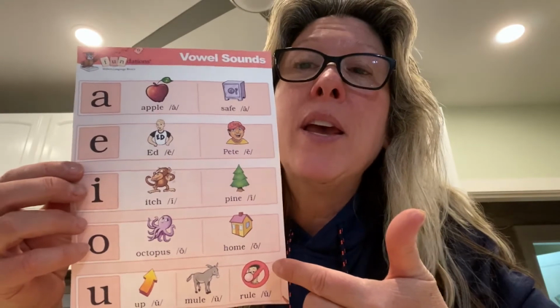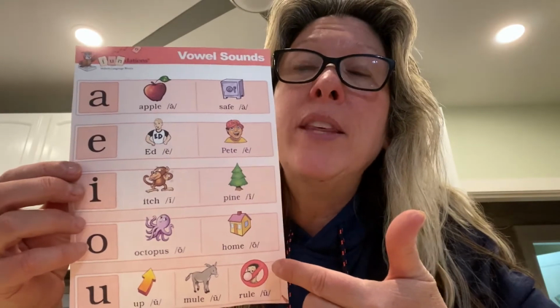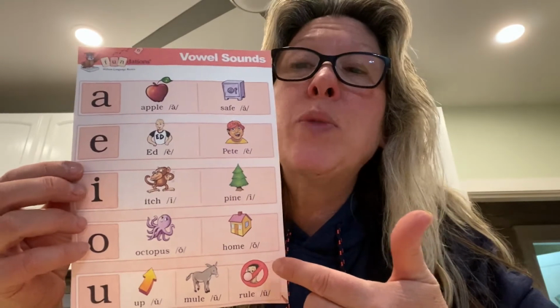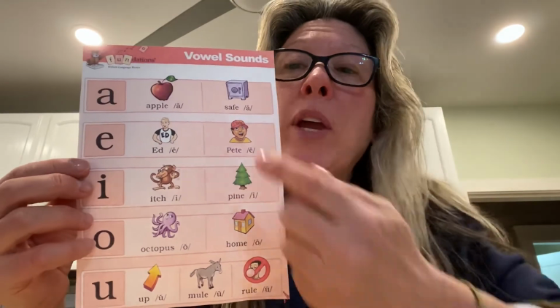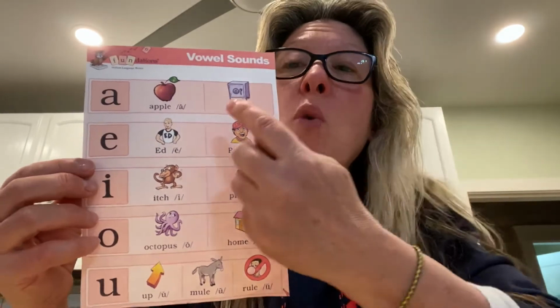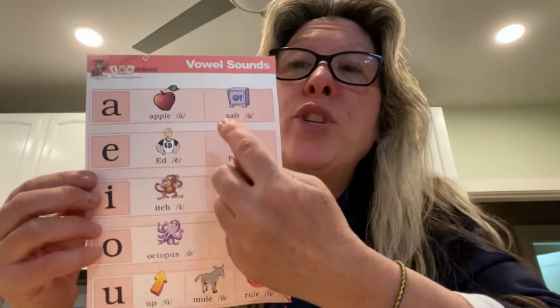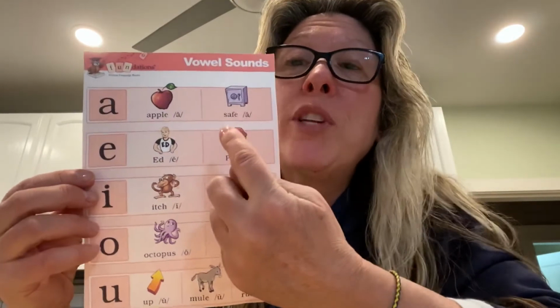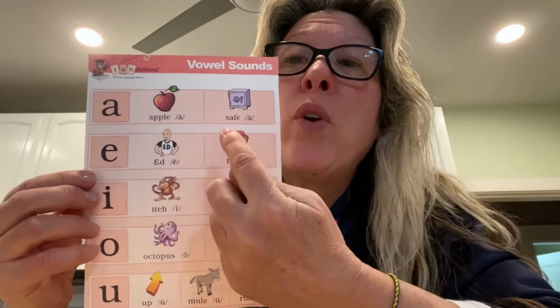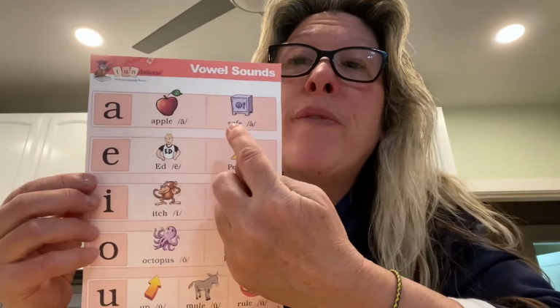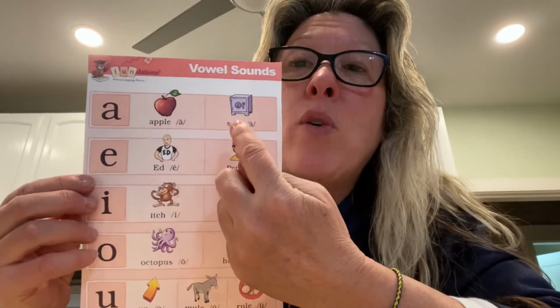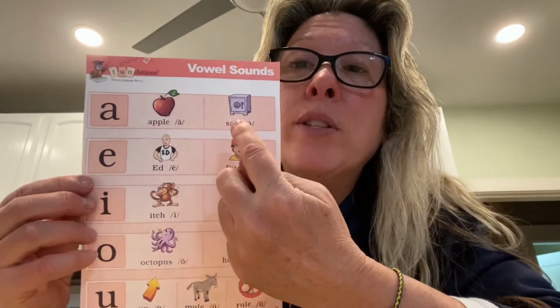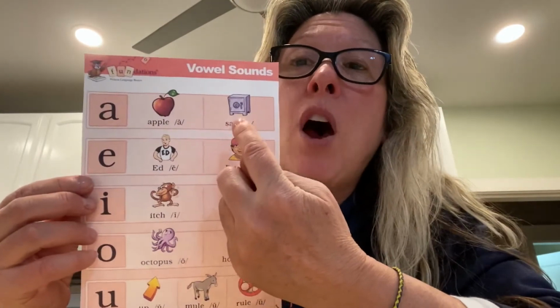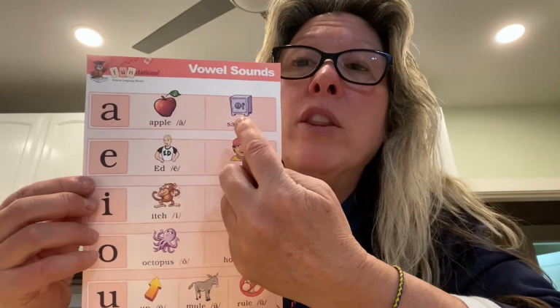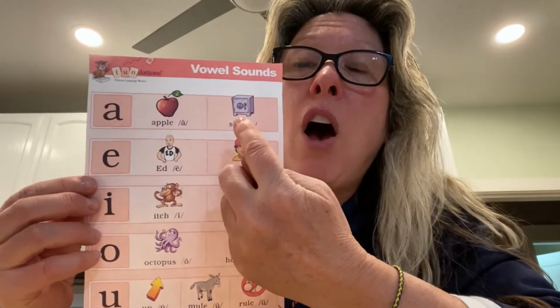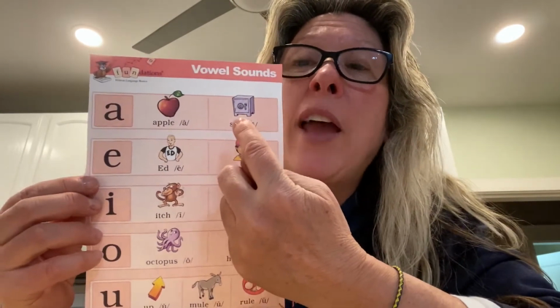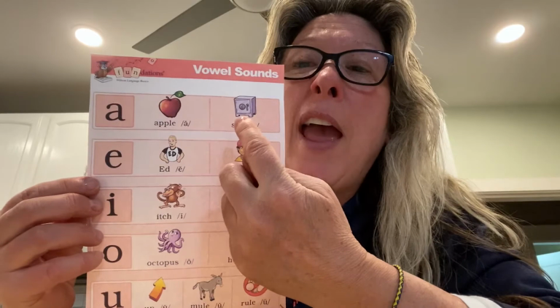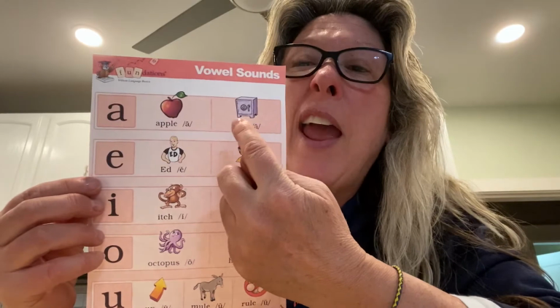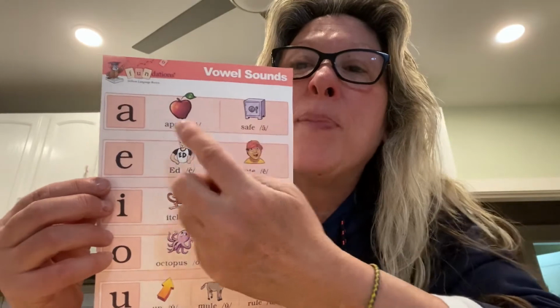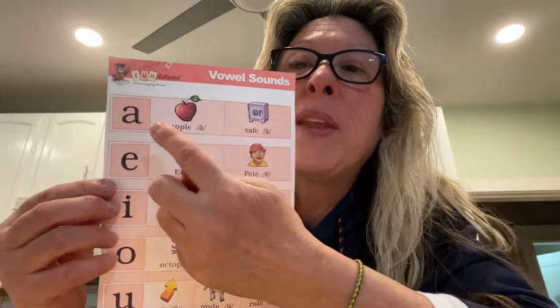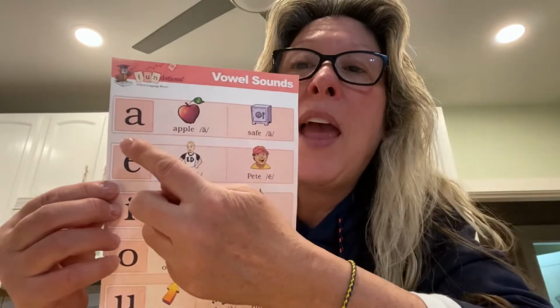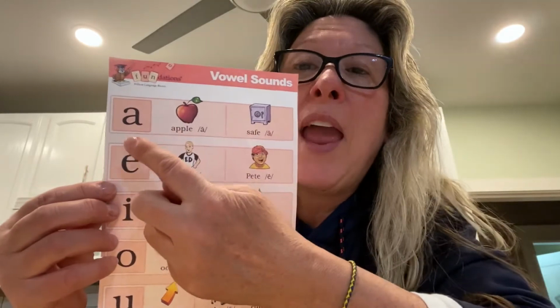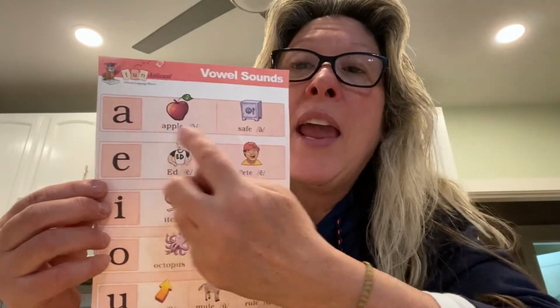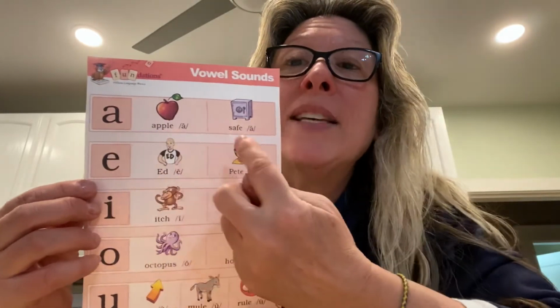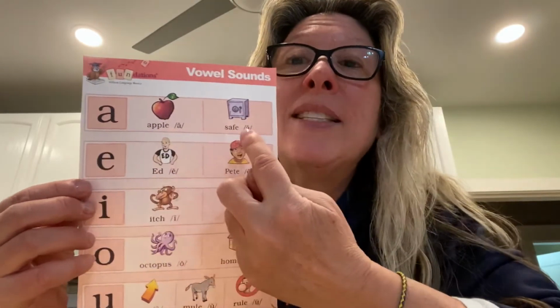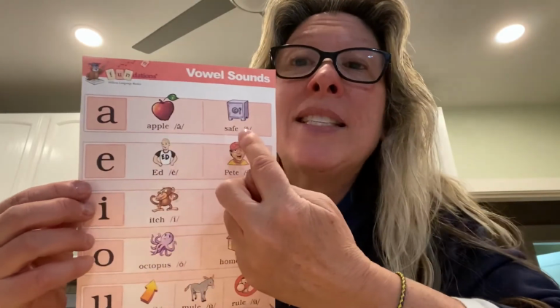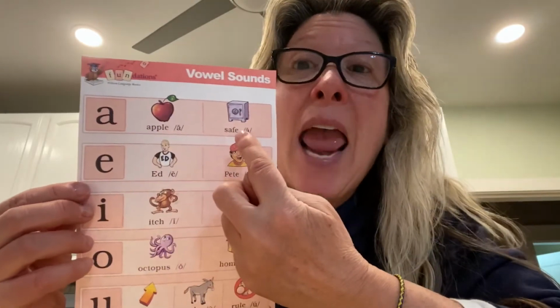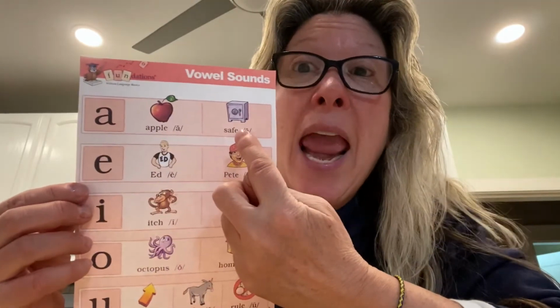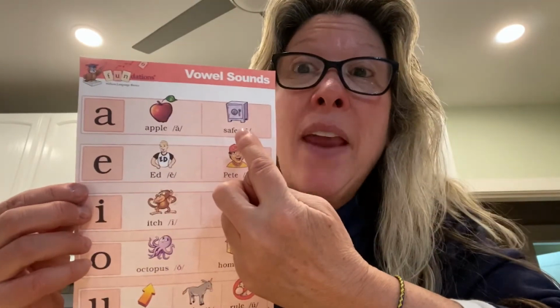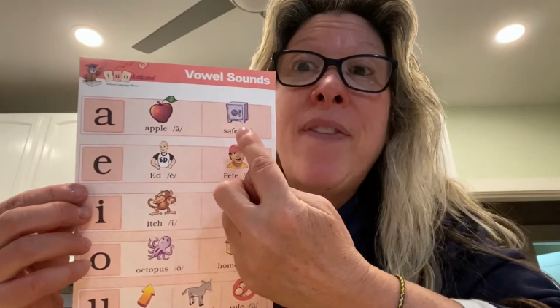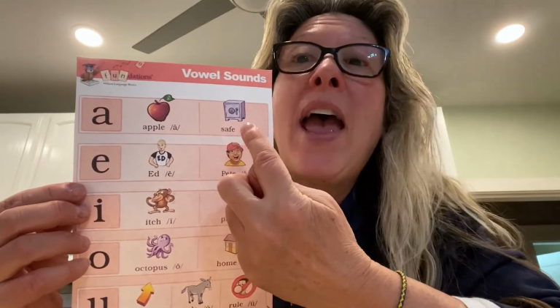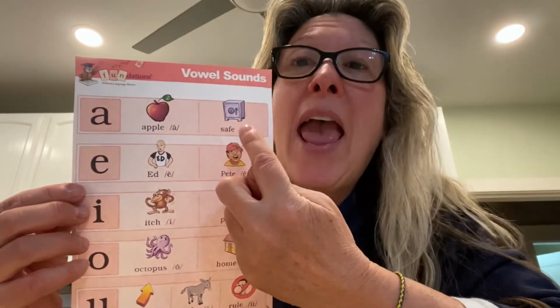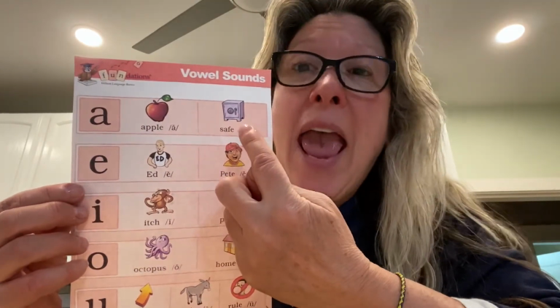This week we're just going to focus on long A. A, safe, eh.